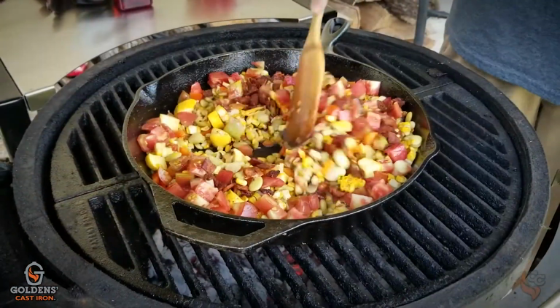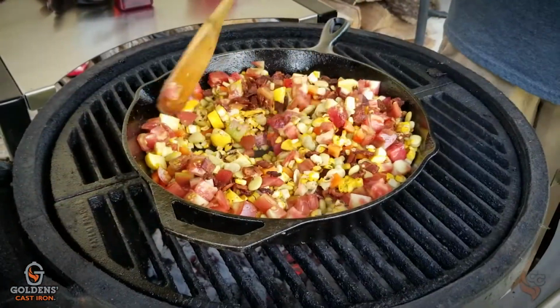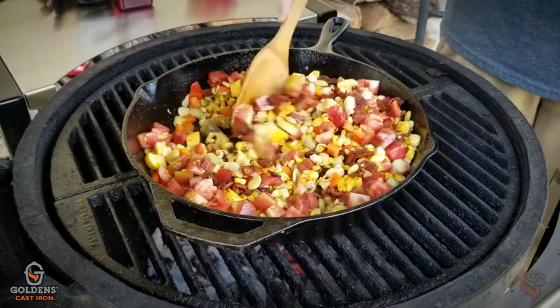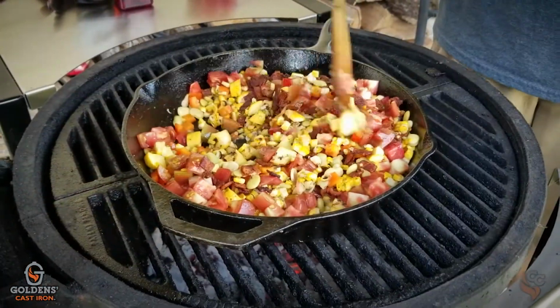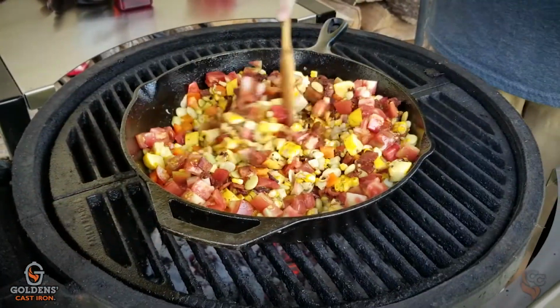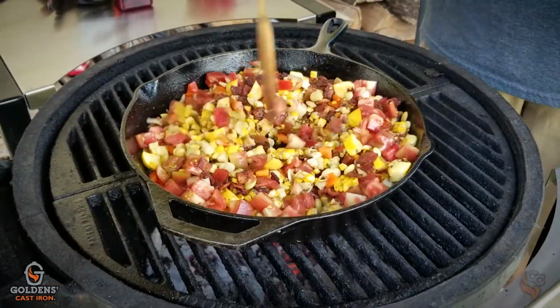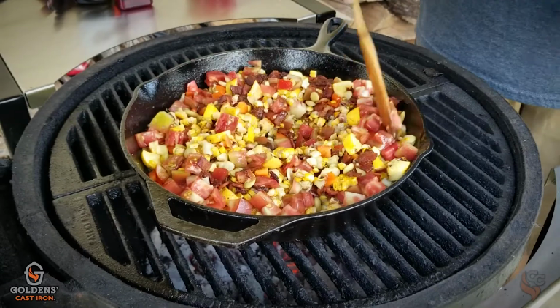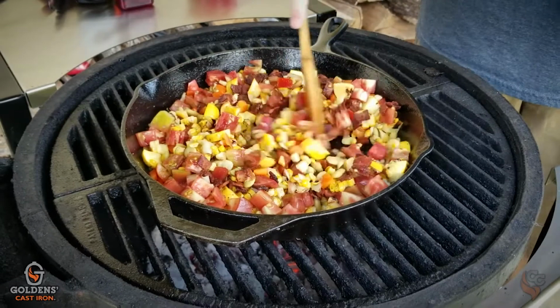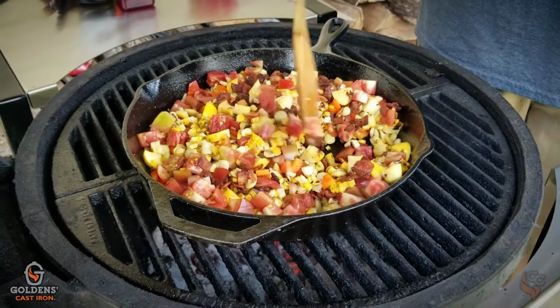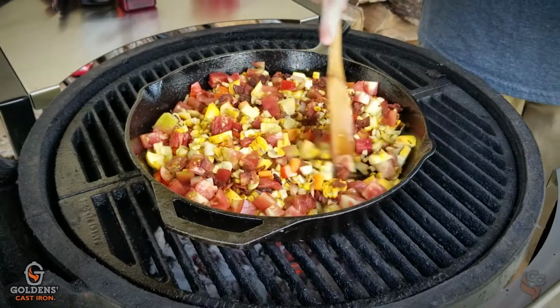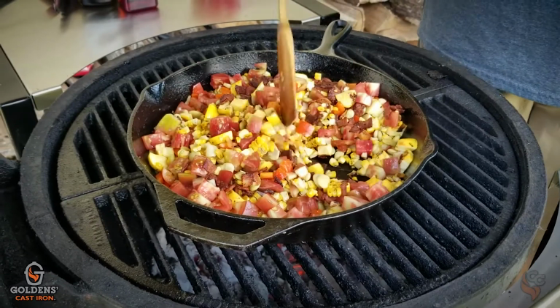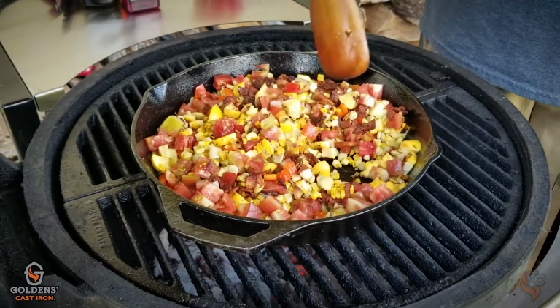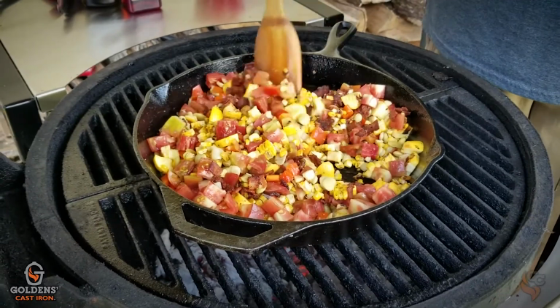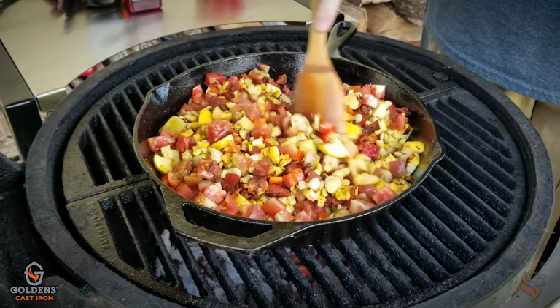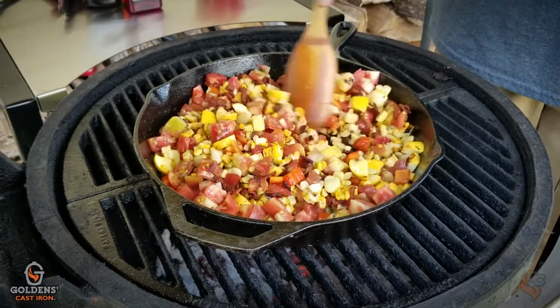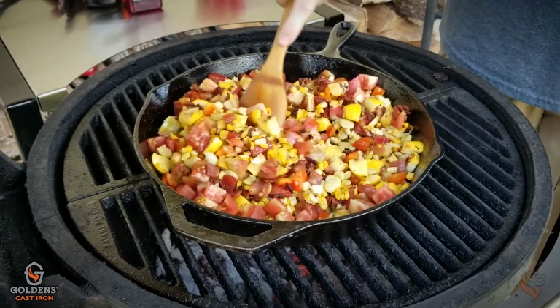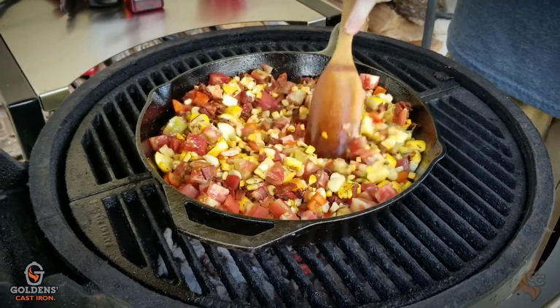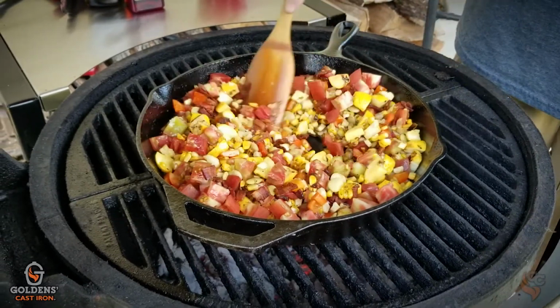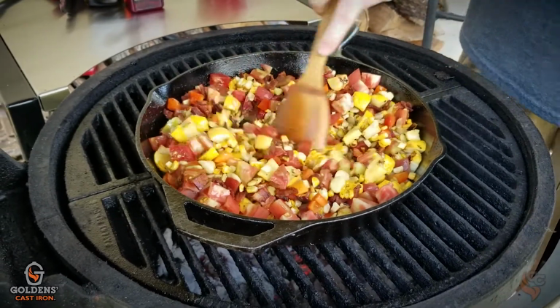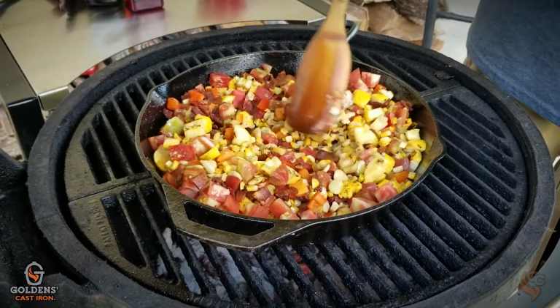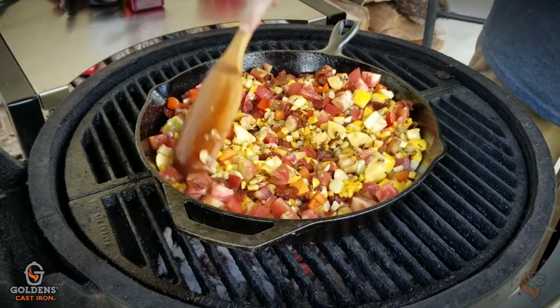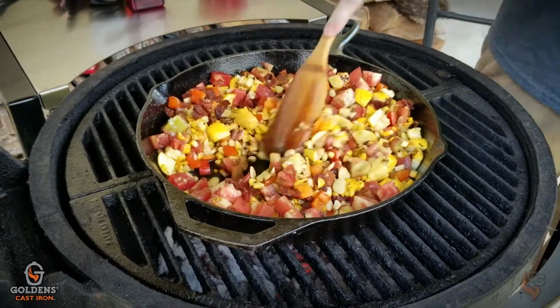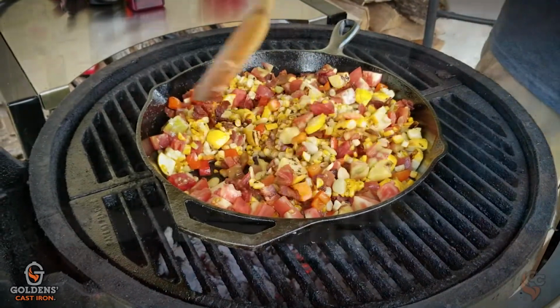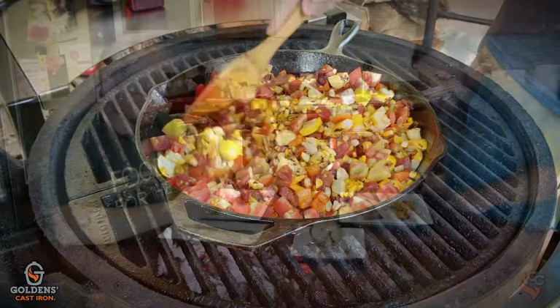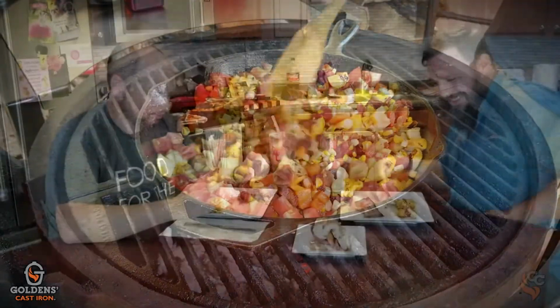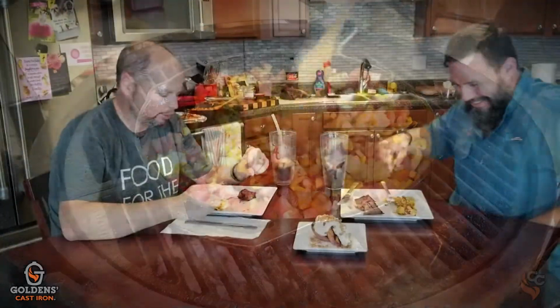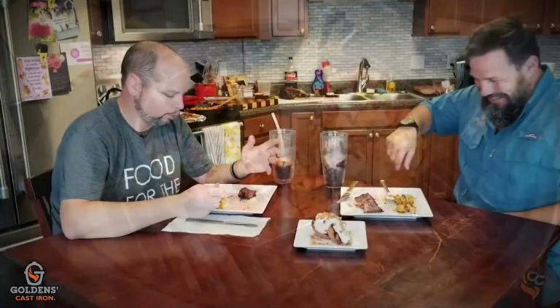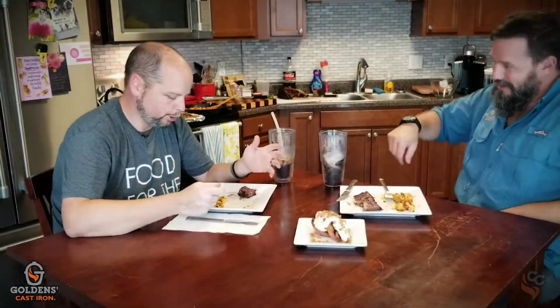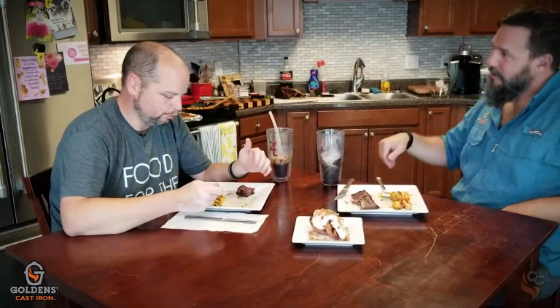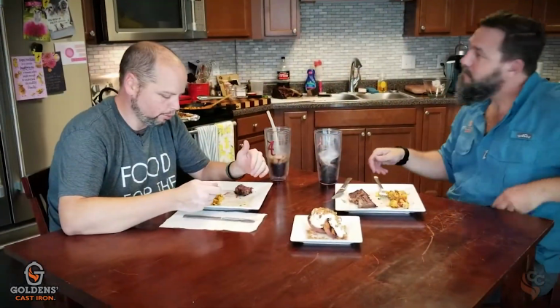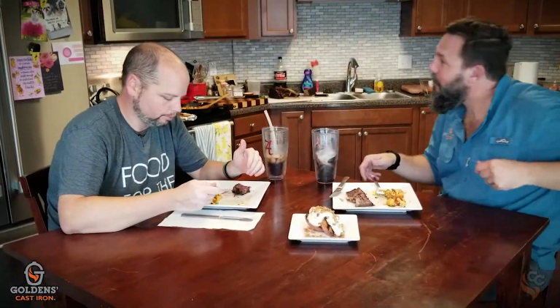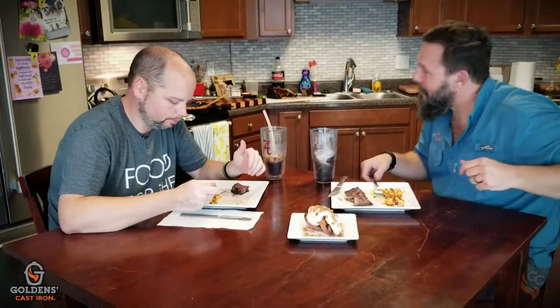That vinegar just cuts it beautifully — it just gives it that pop. There's also a little lime zest and lime juice in there, just to give it a little more freshness and cut through the fat from the bacon and help cut through the beef as well.